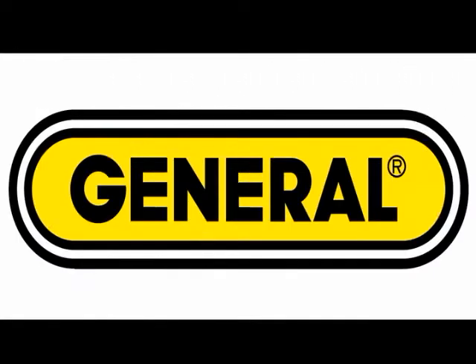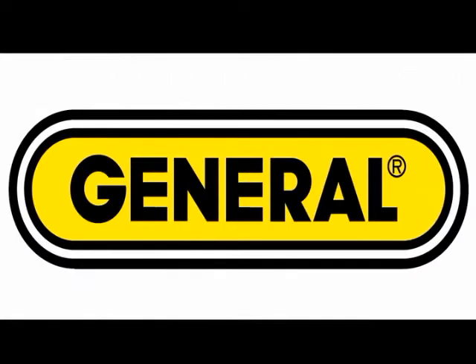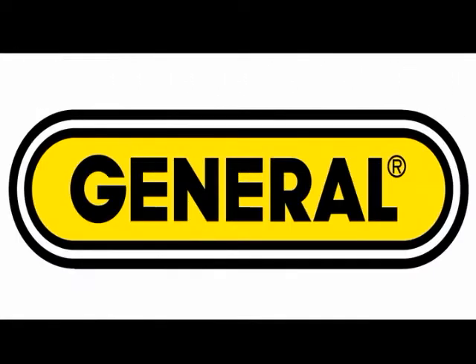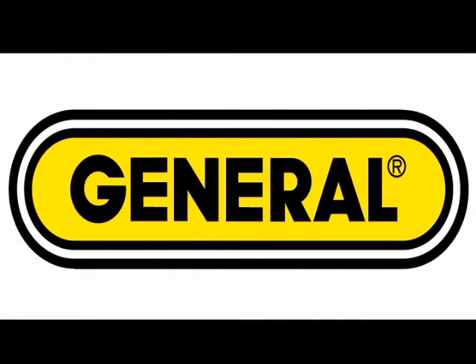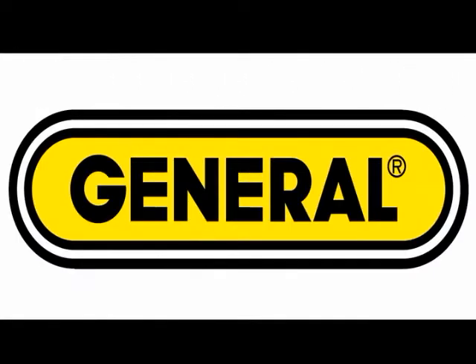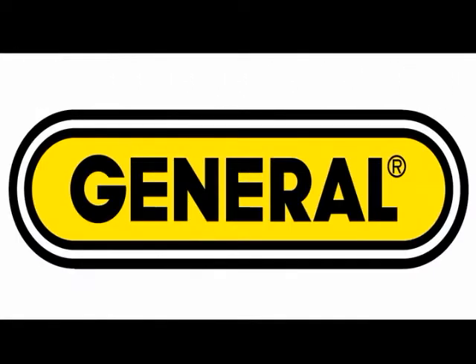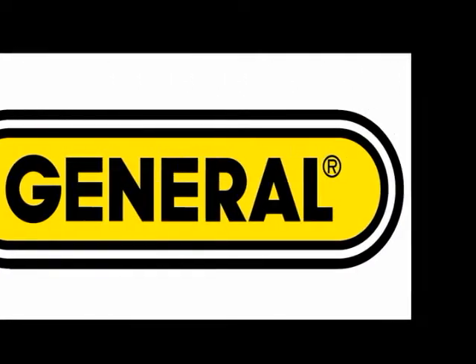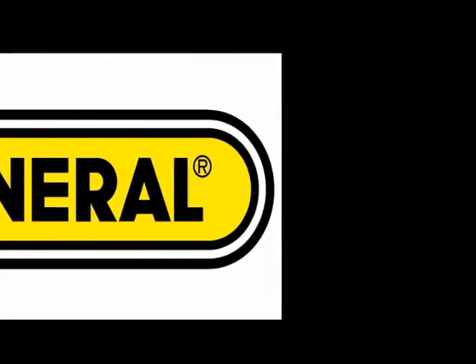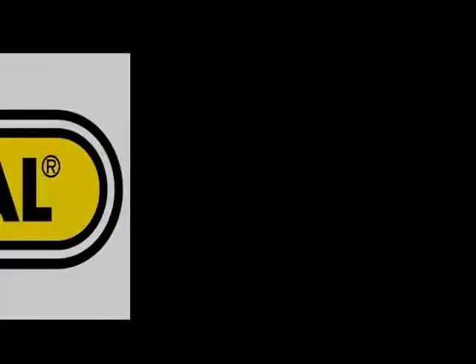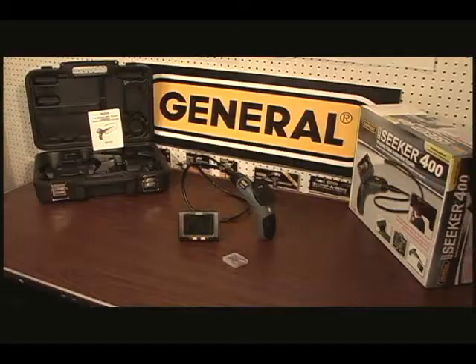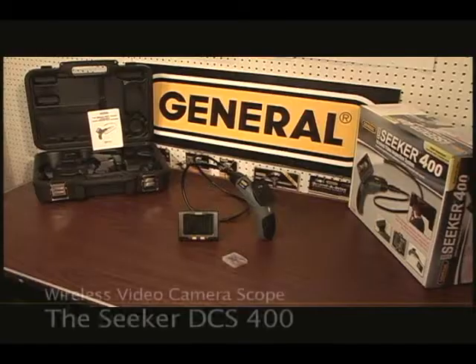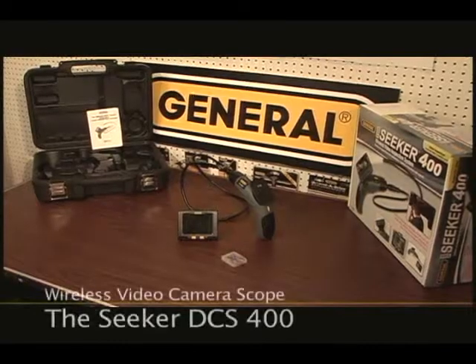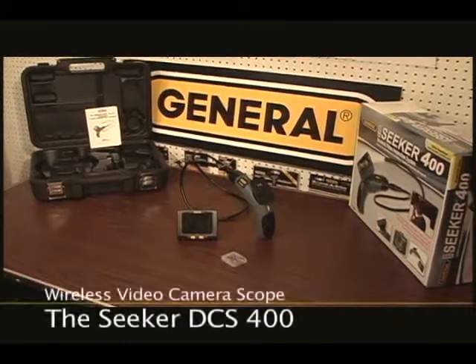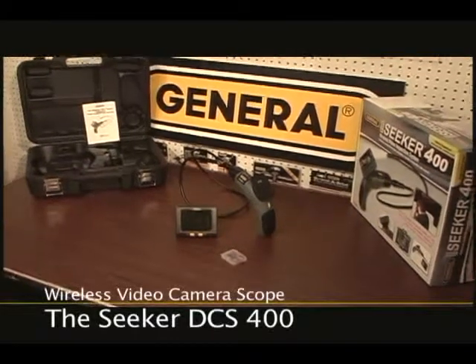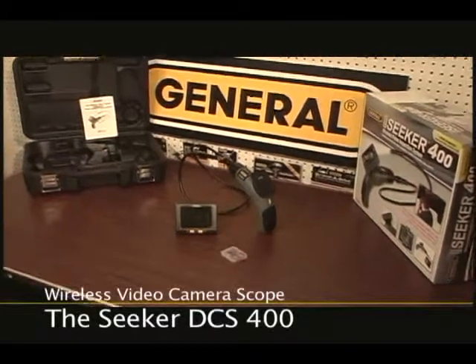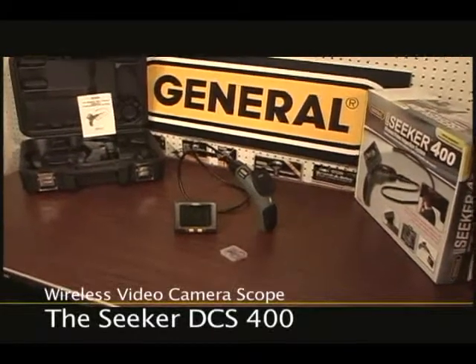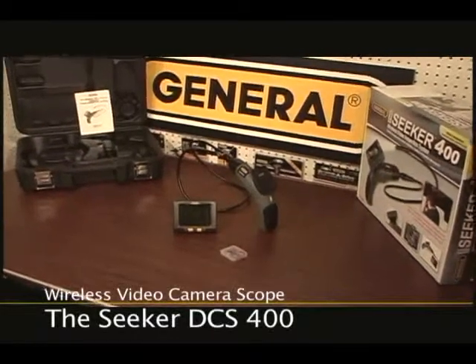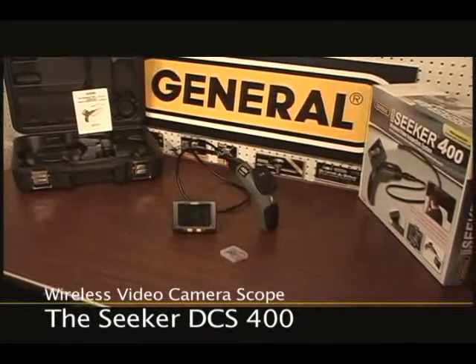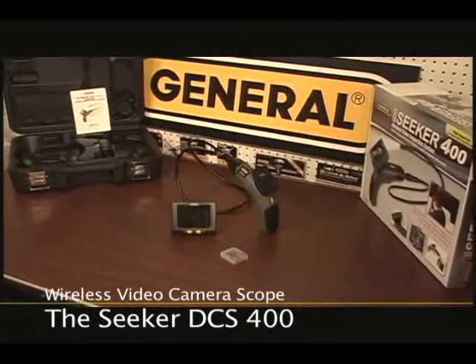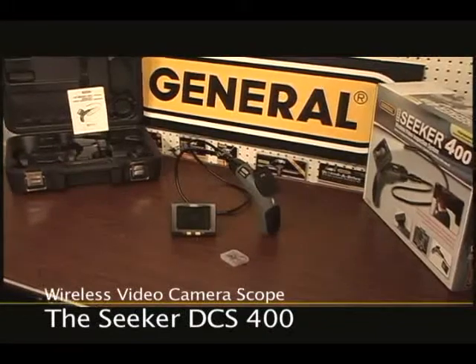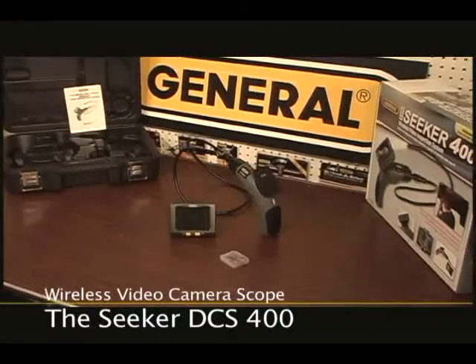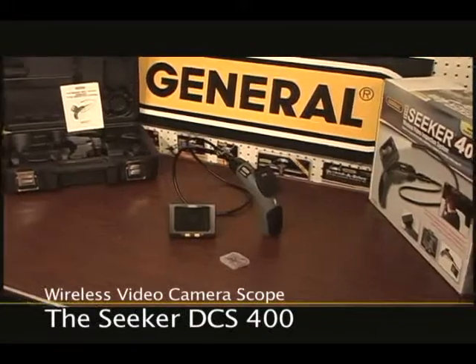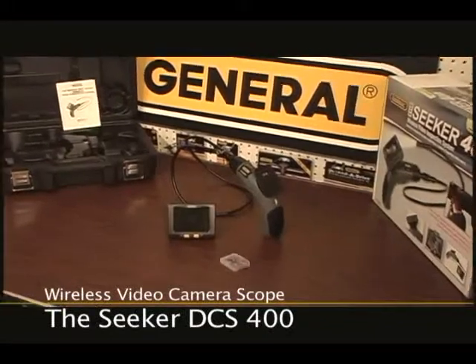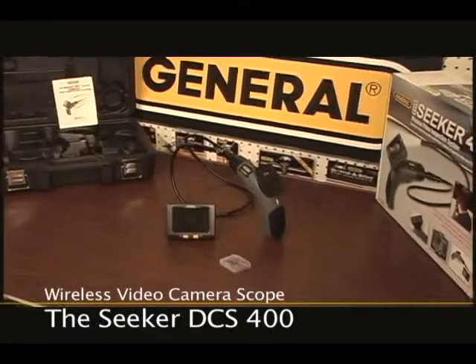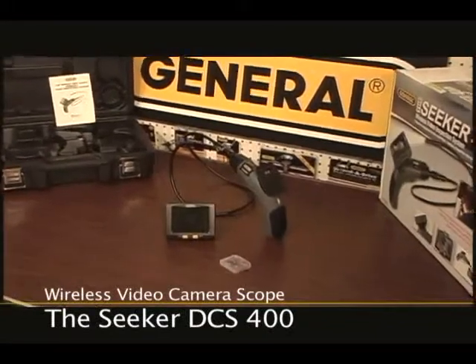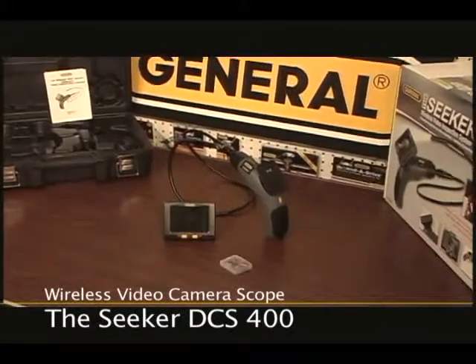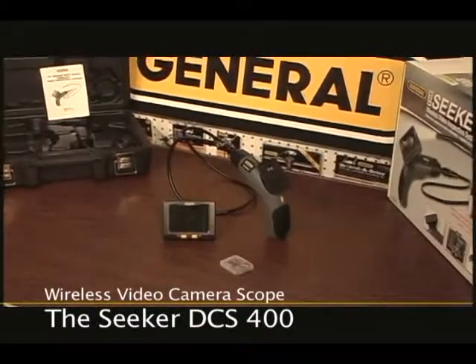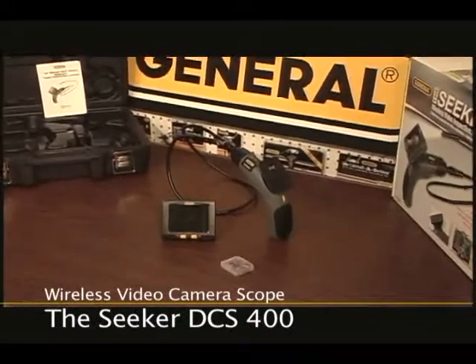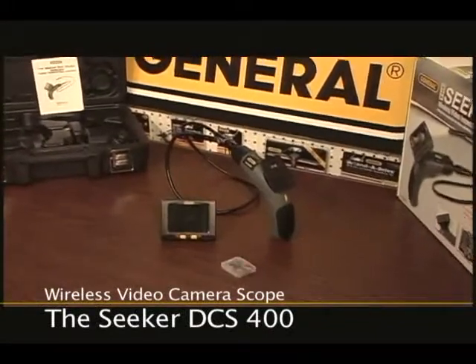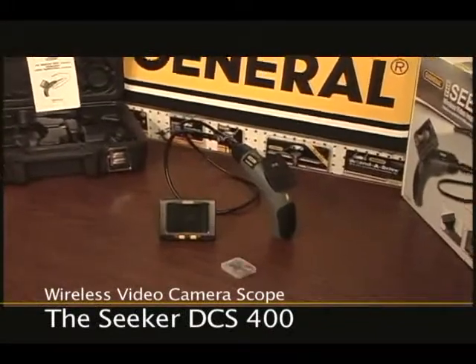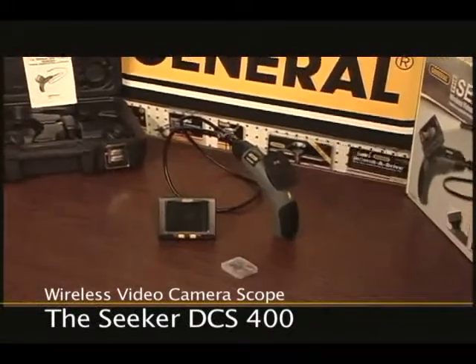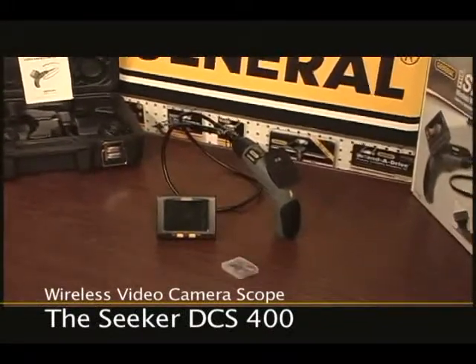Welcome to this video on taking and viewing pictures and videos with your Seeker 400 video camera scope, model DCS400.